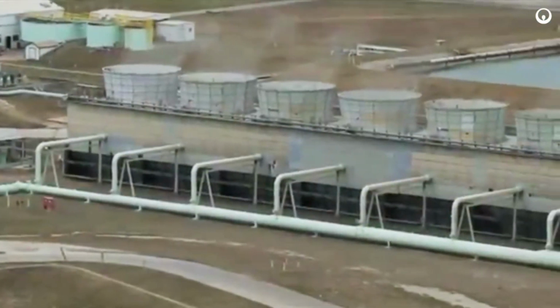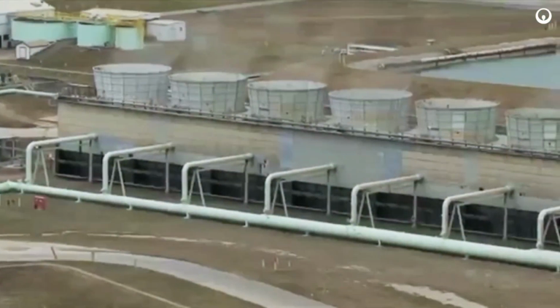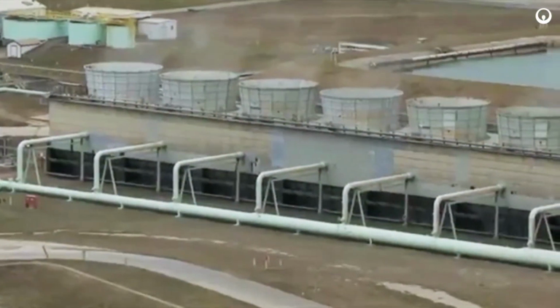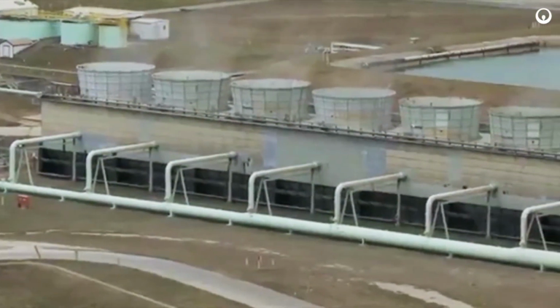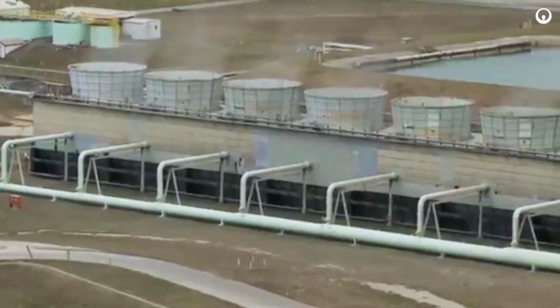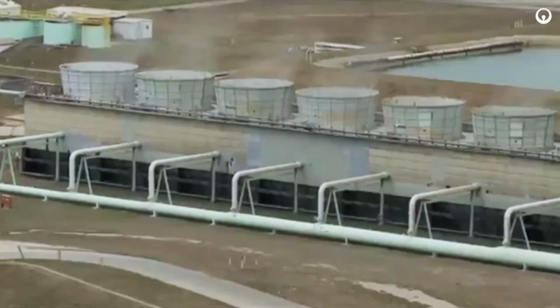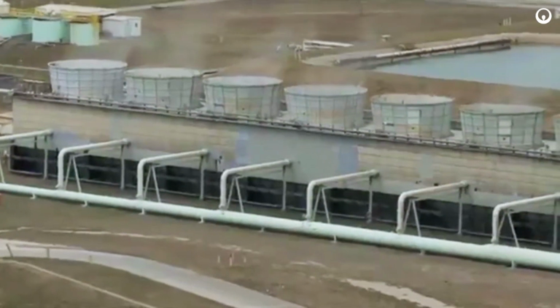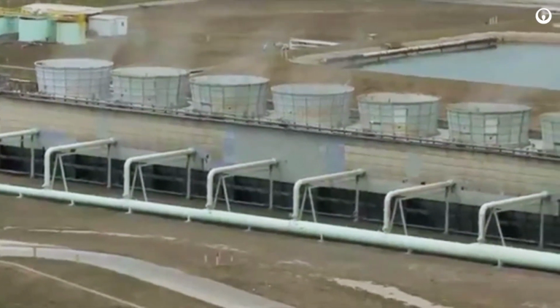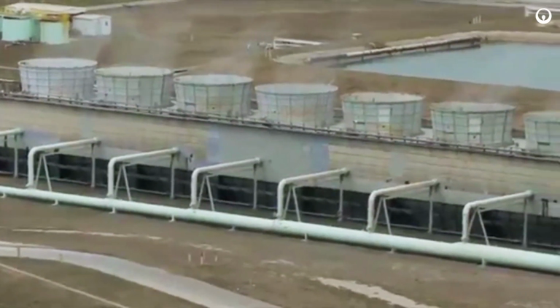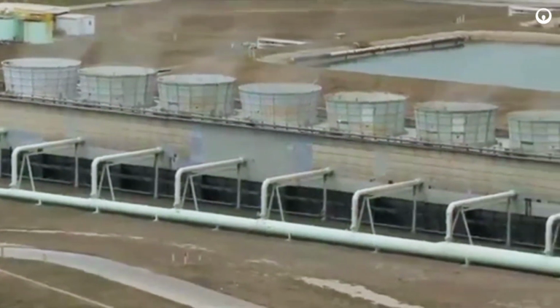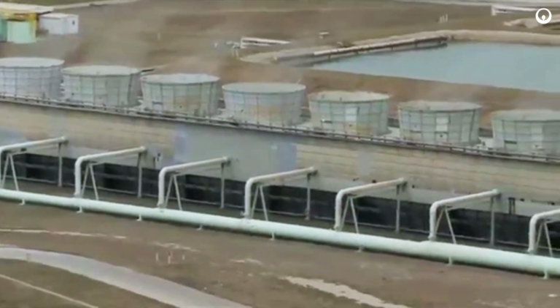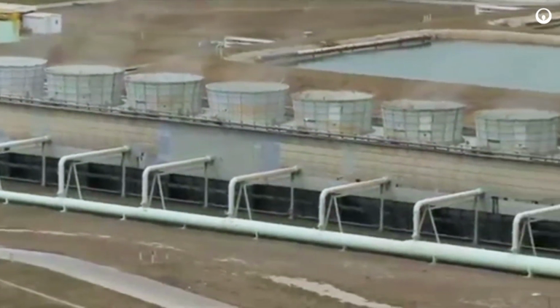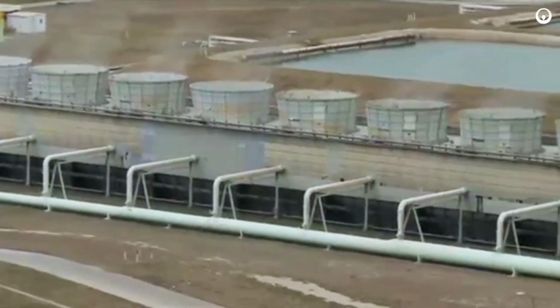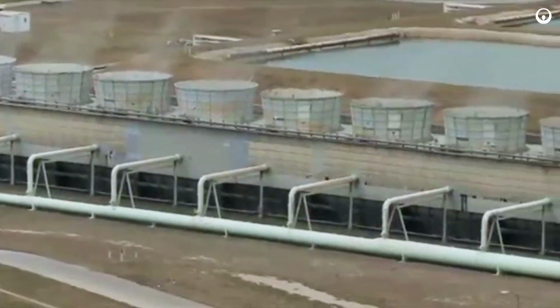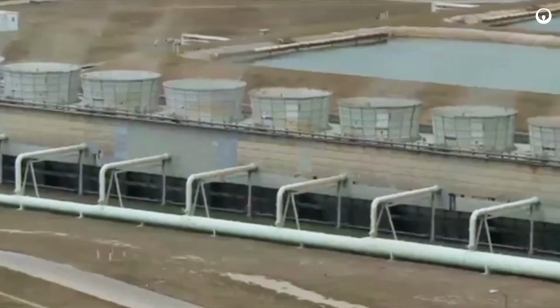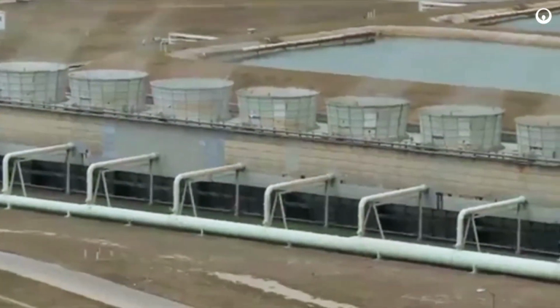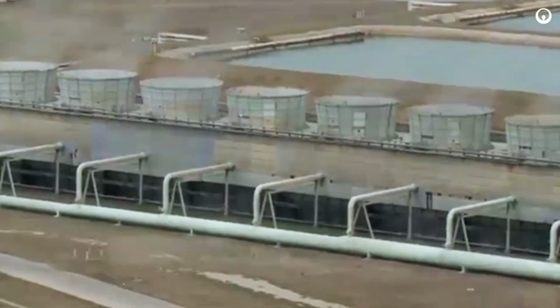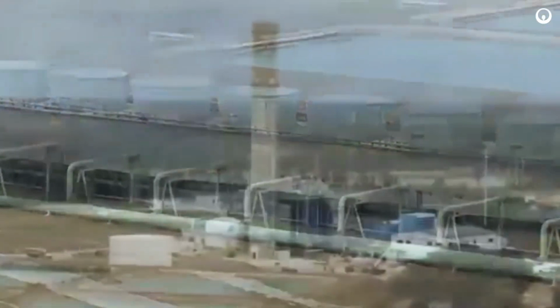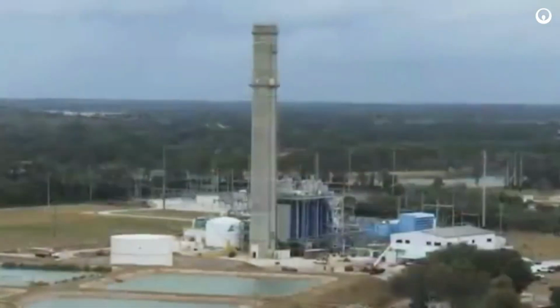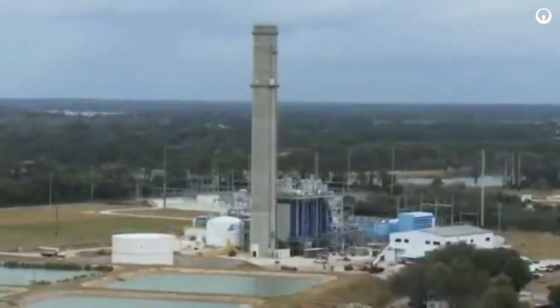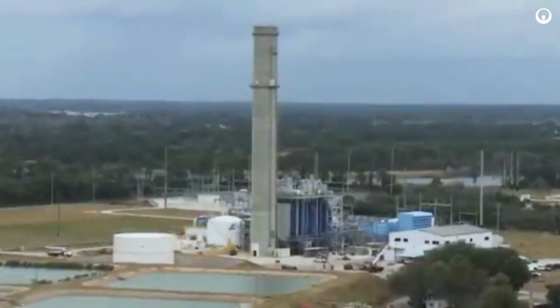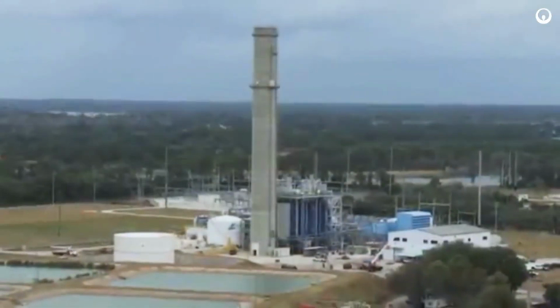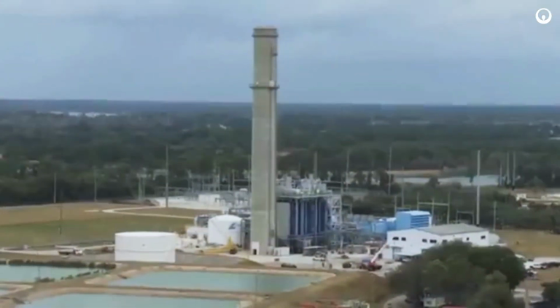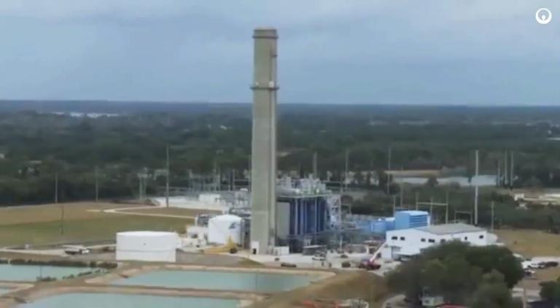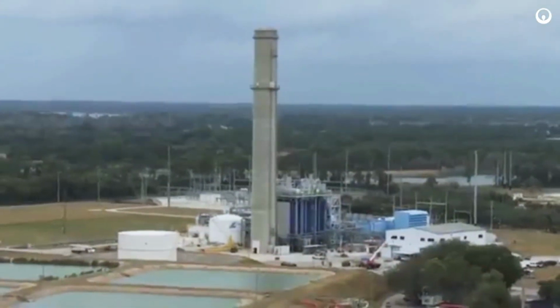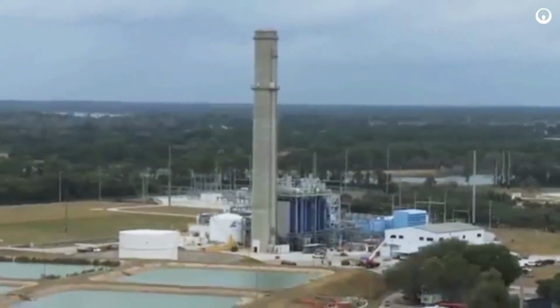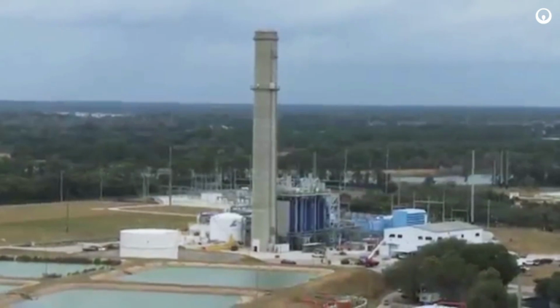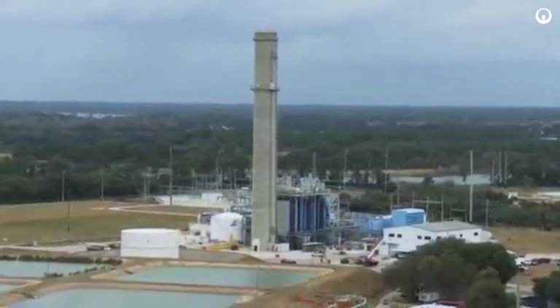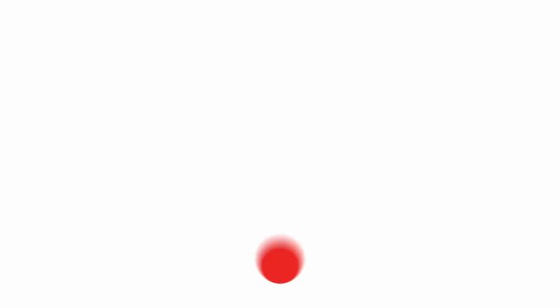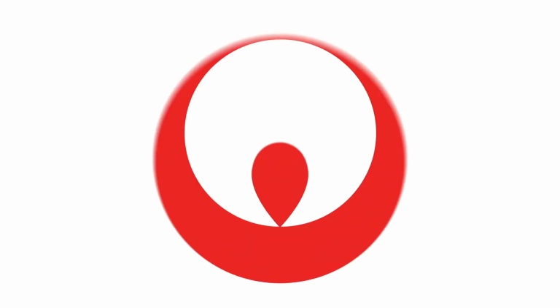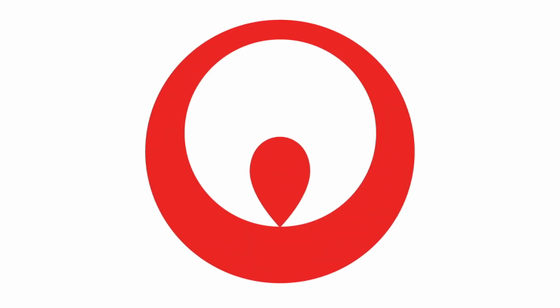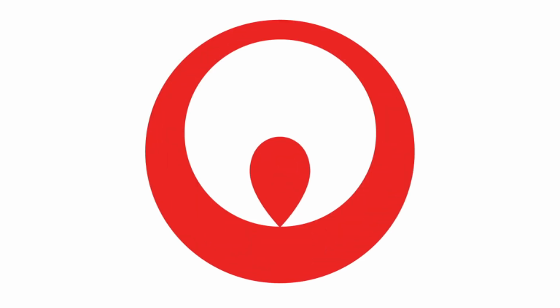Let Veolia help you maximize your resources and meet regulations with PowerTreat. Thank you.